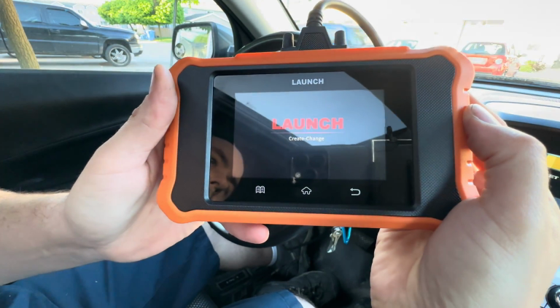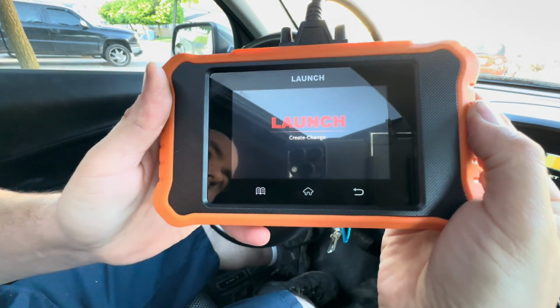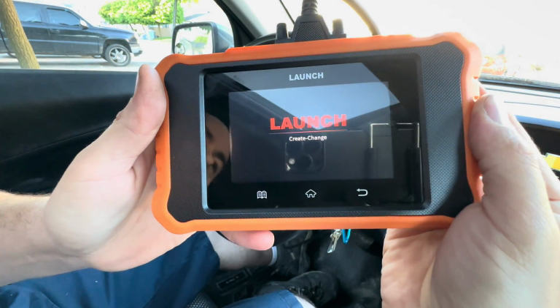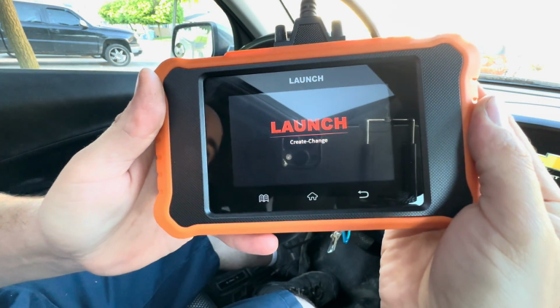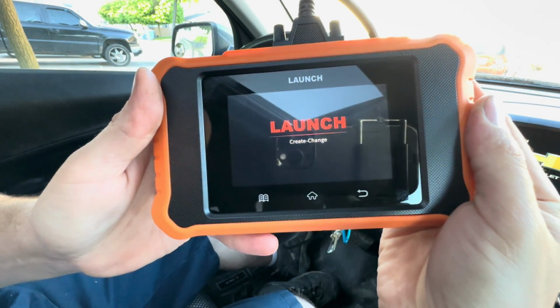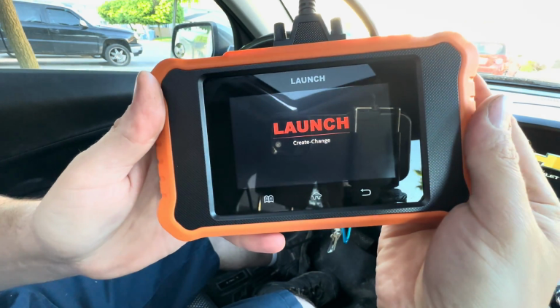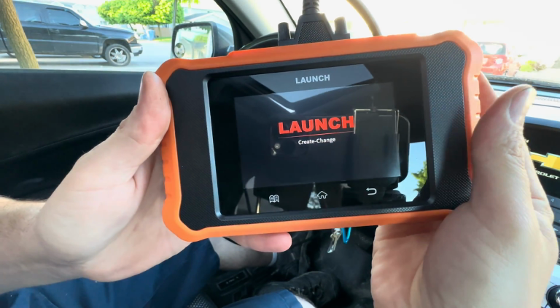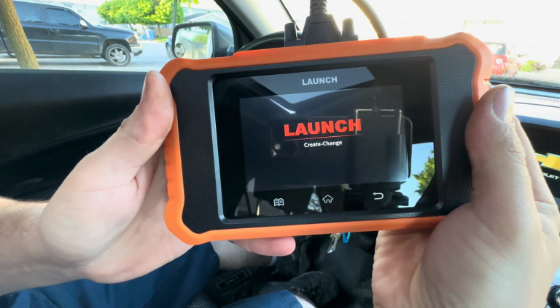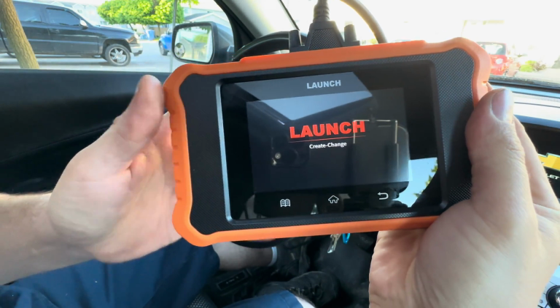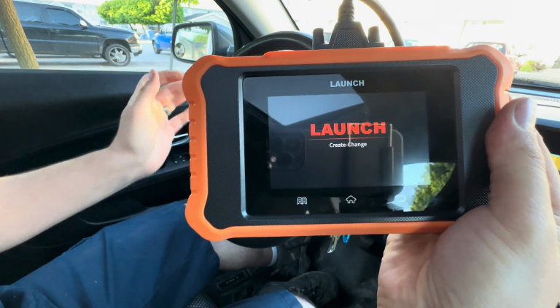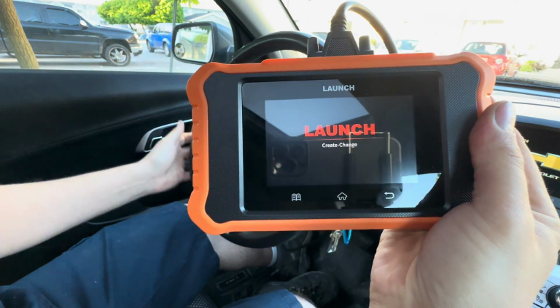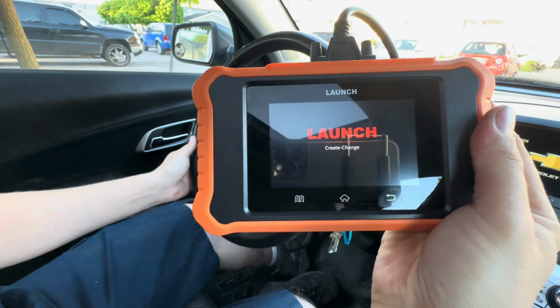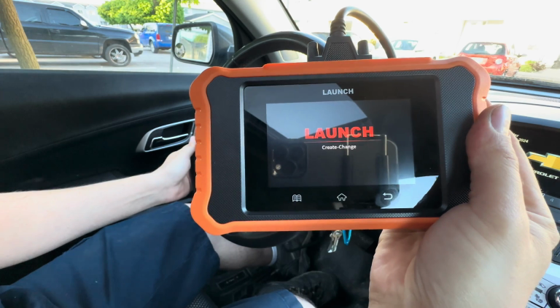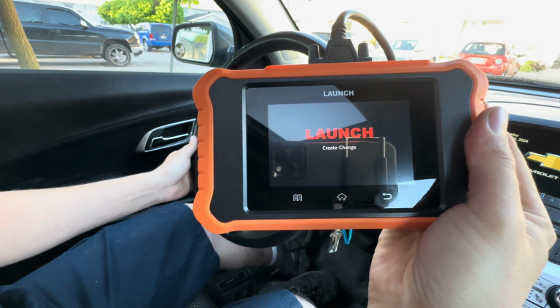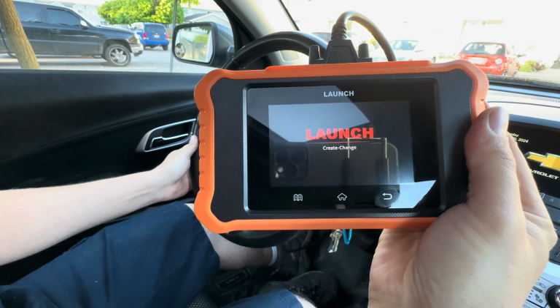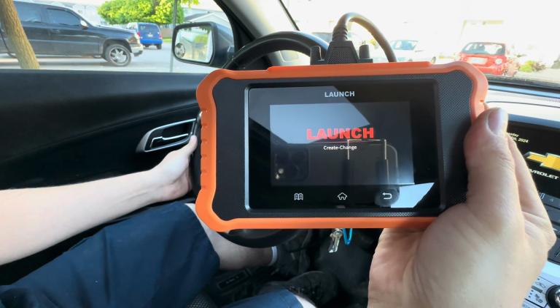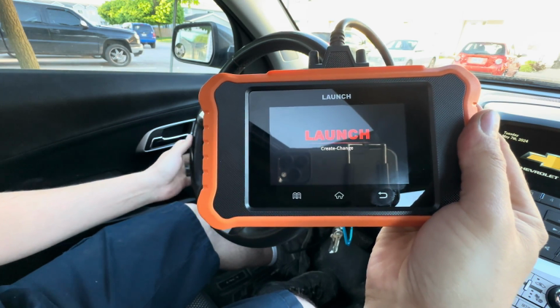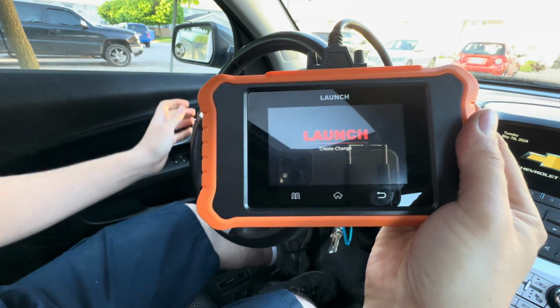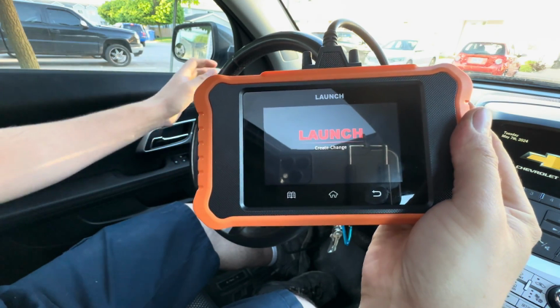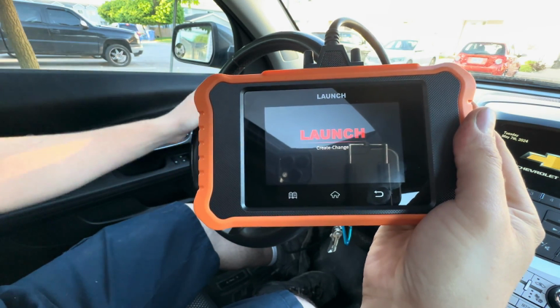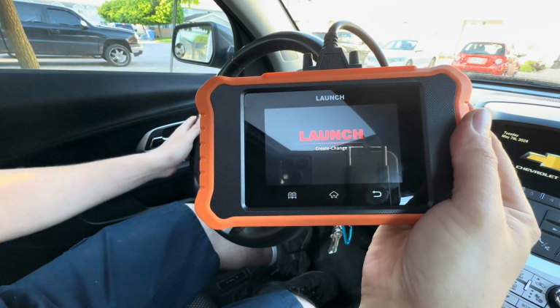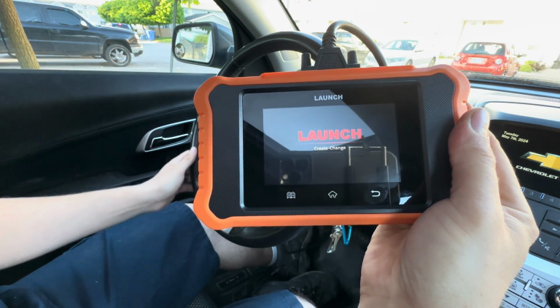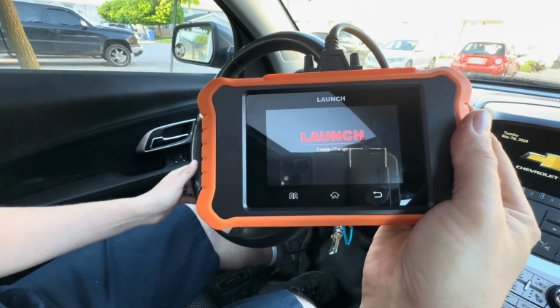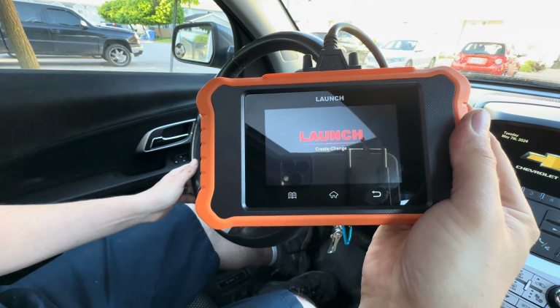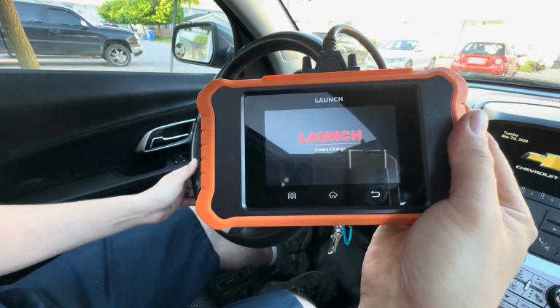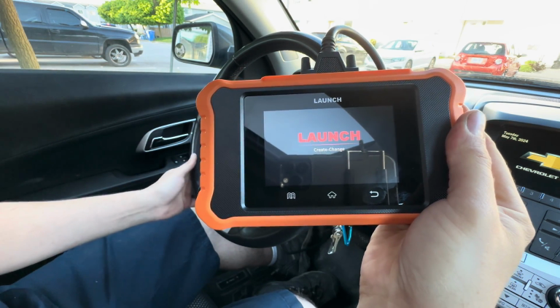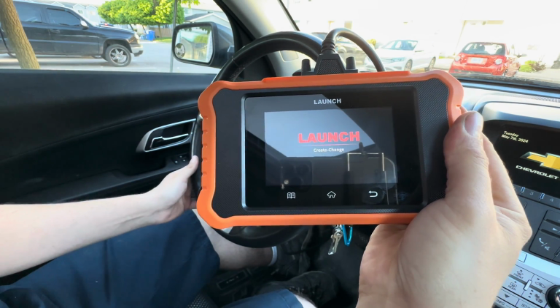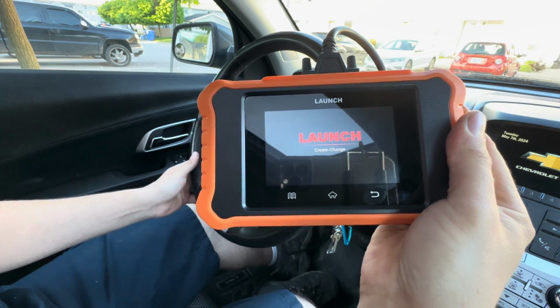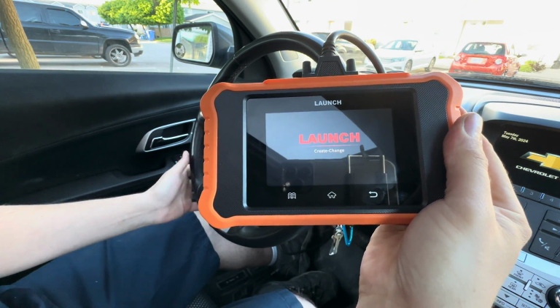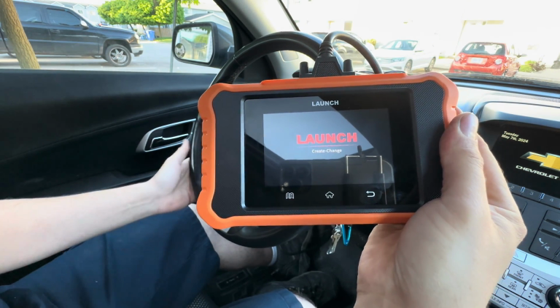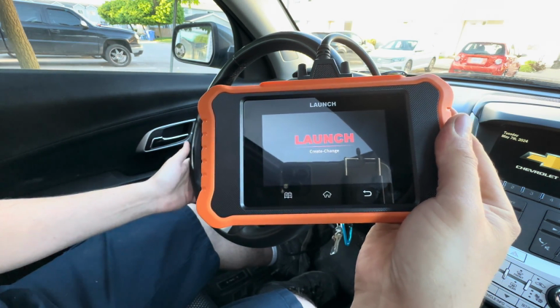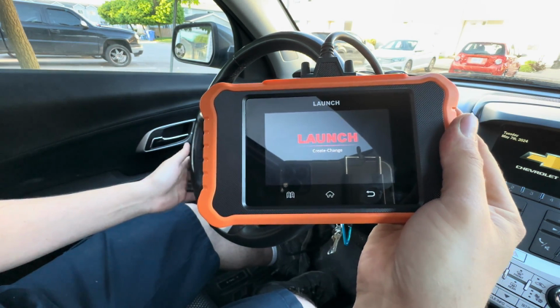For my particular vehicle I need the vehicle running, because it has electronic steering that locks up if it's not running.